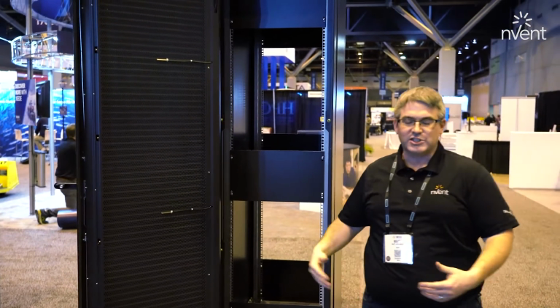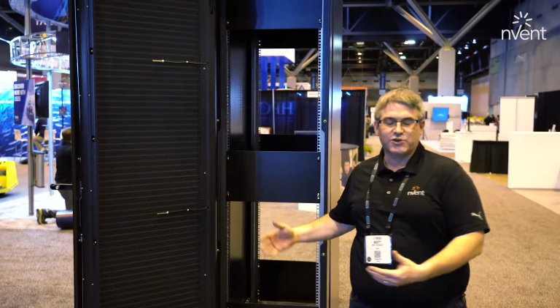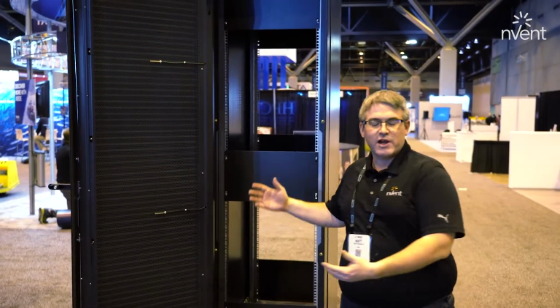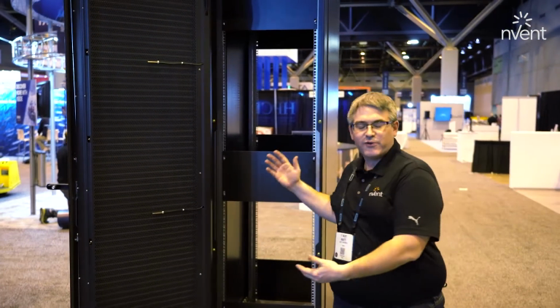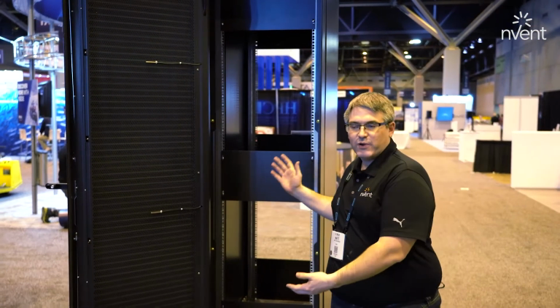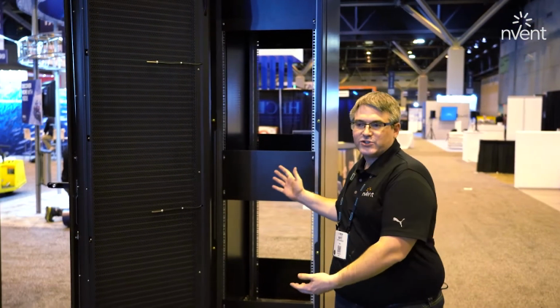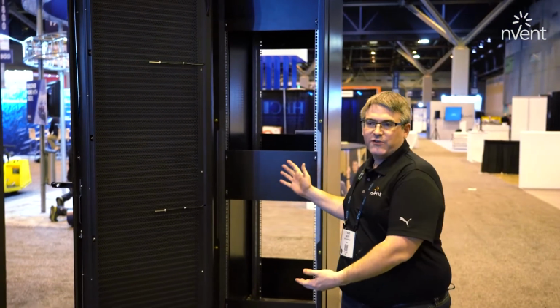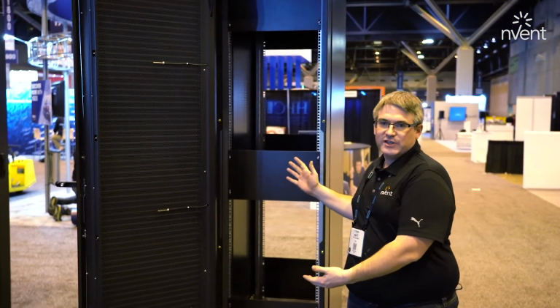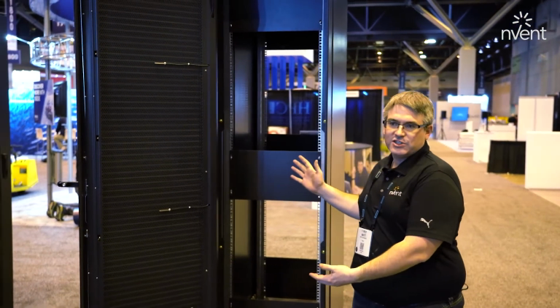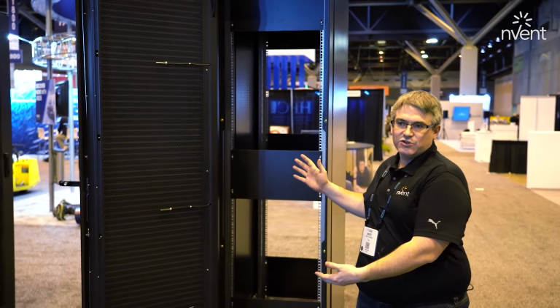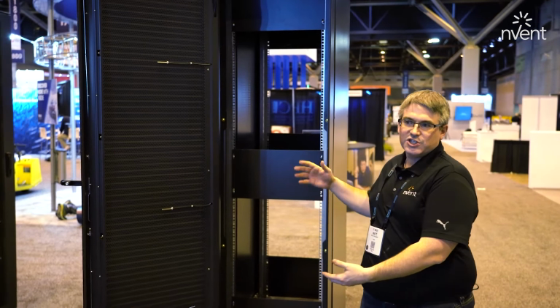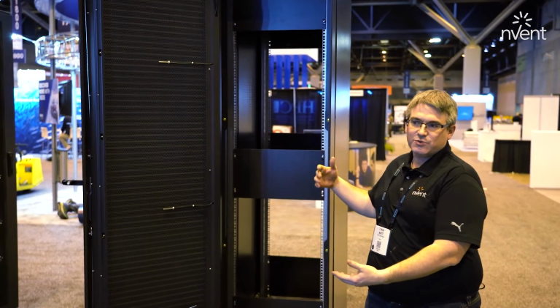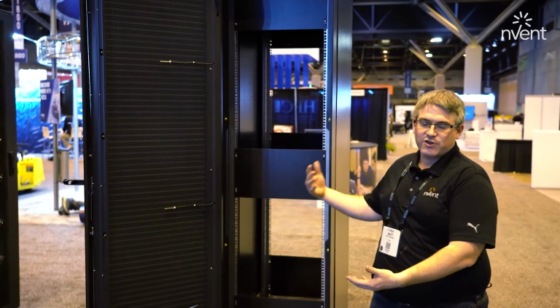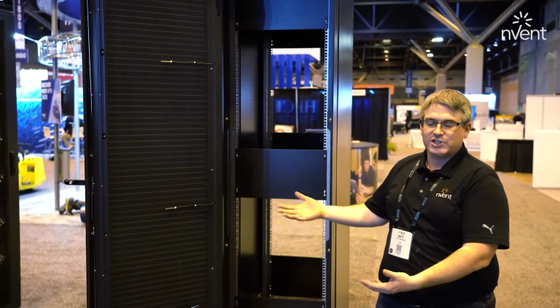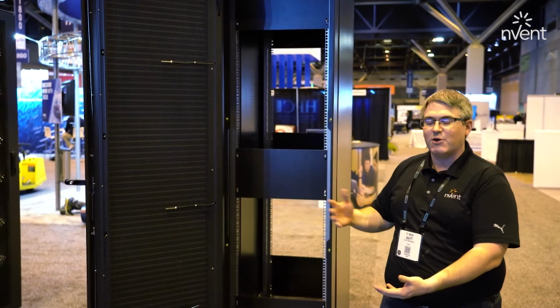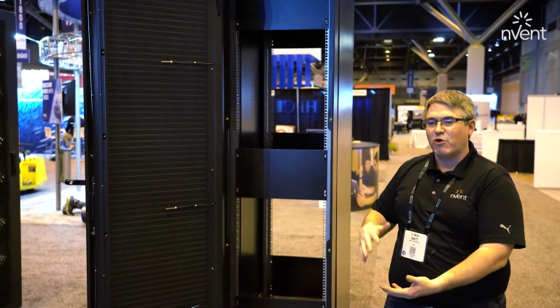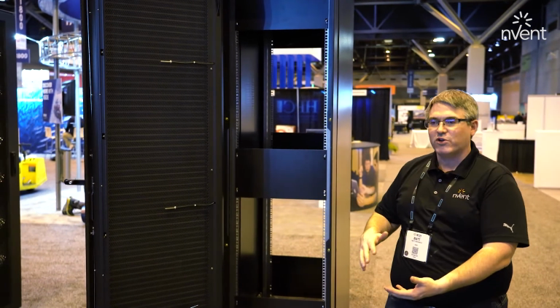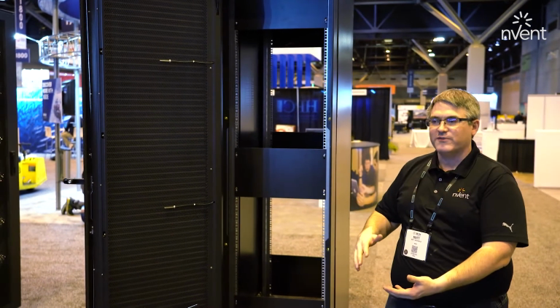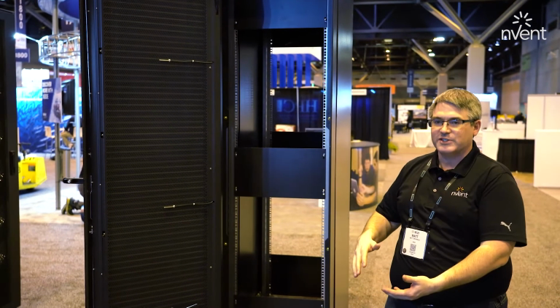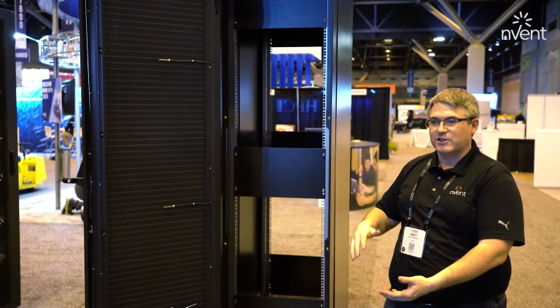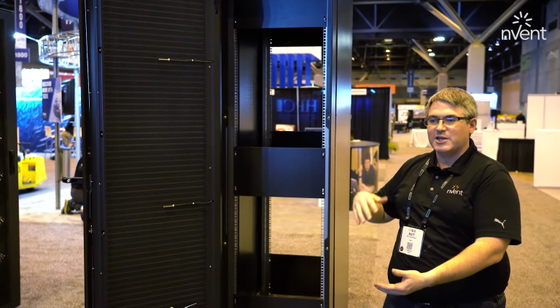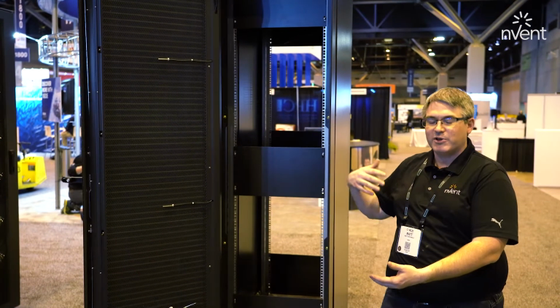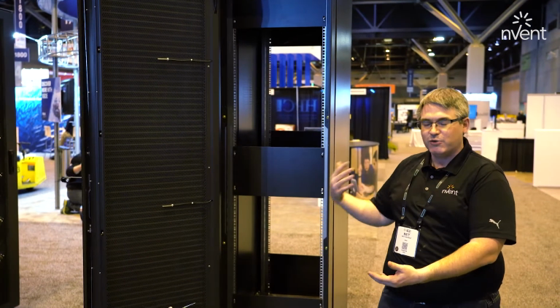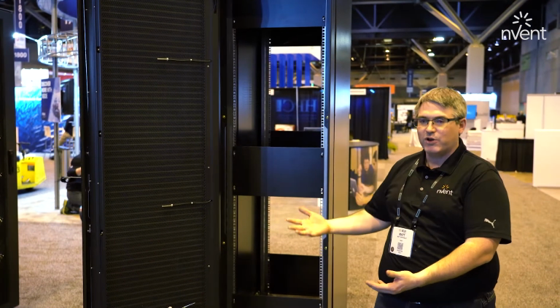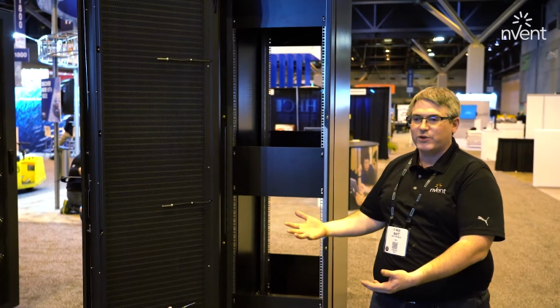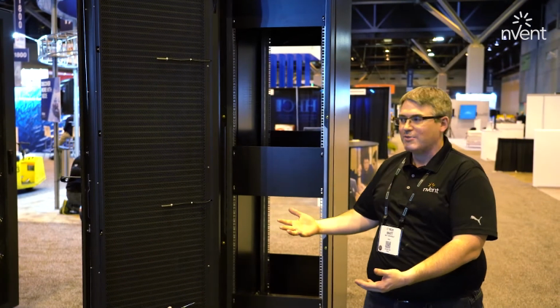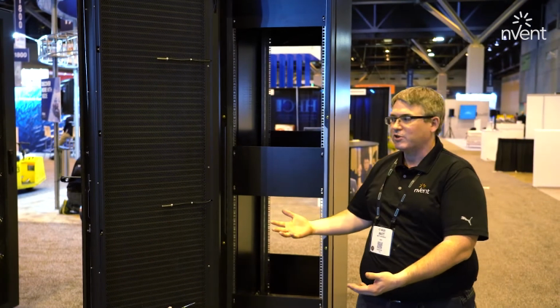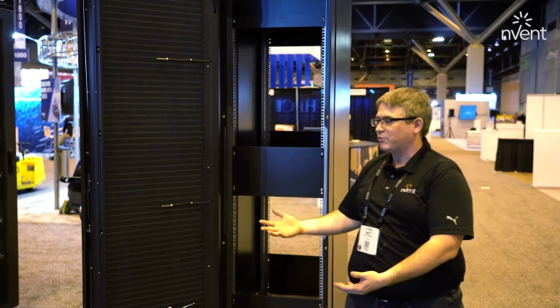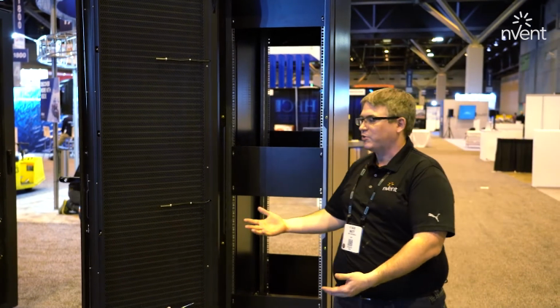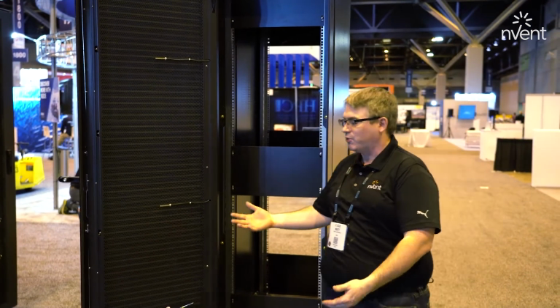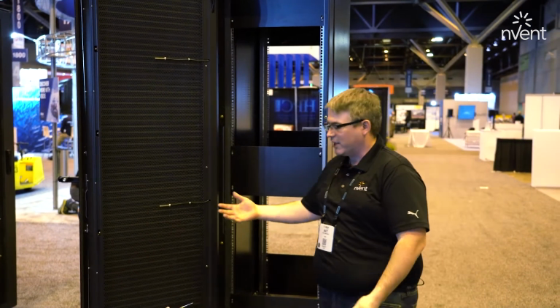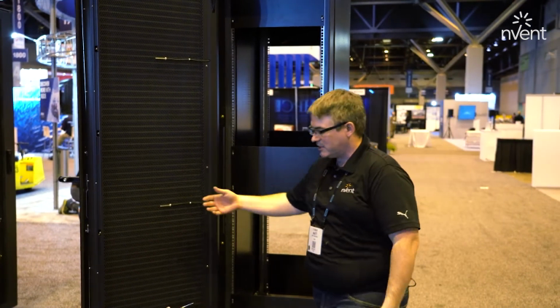This is great for retrofit solutions where there's not water in the facility but you want to enable liquid cooled IT.